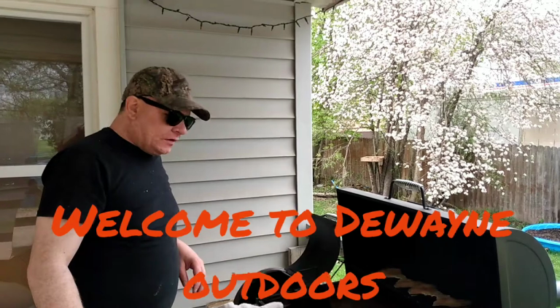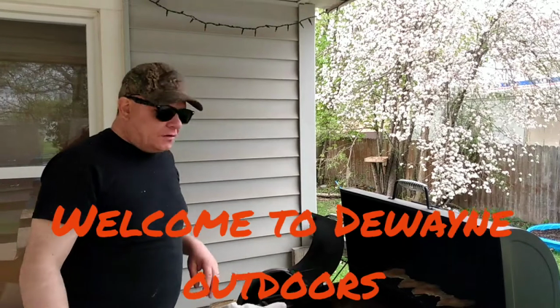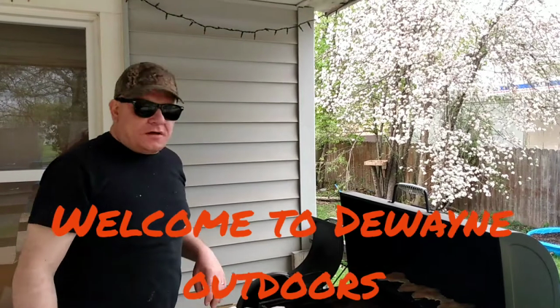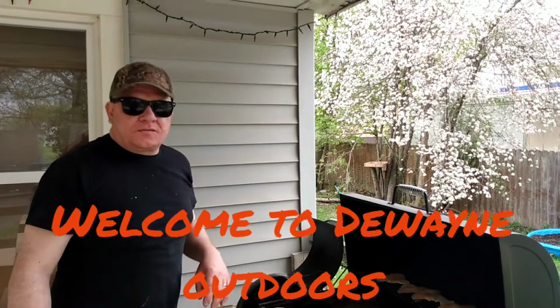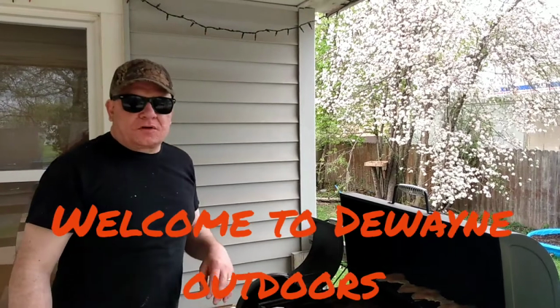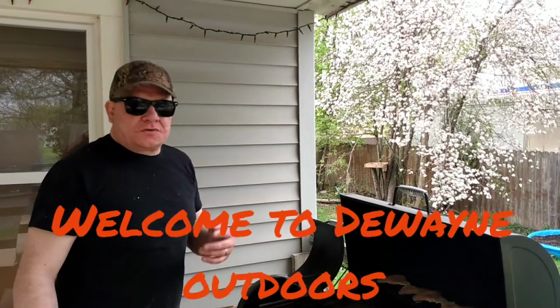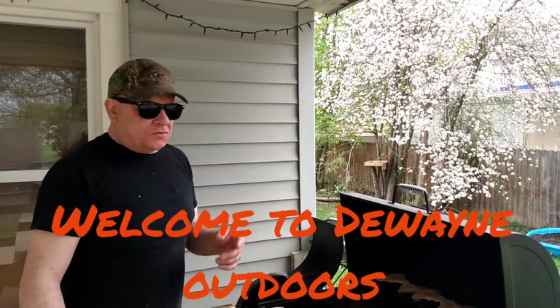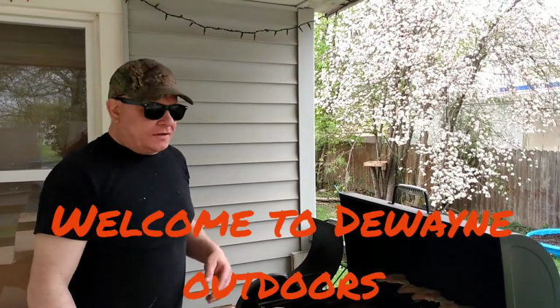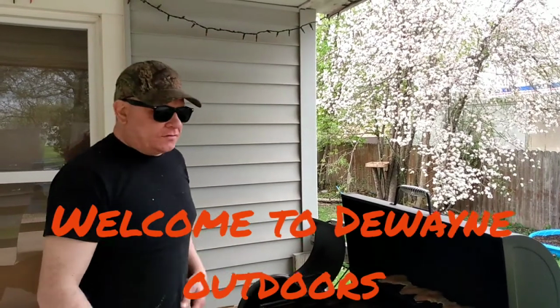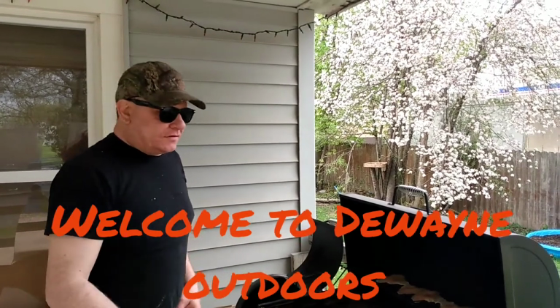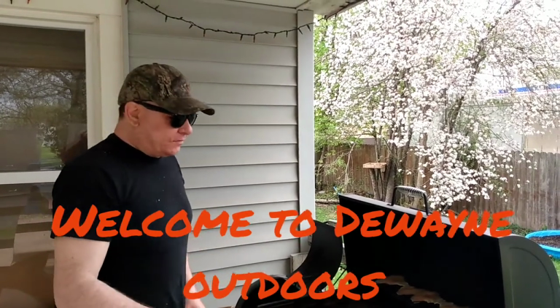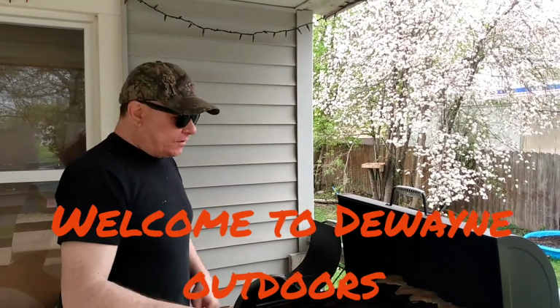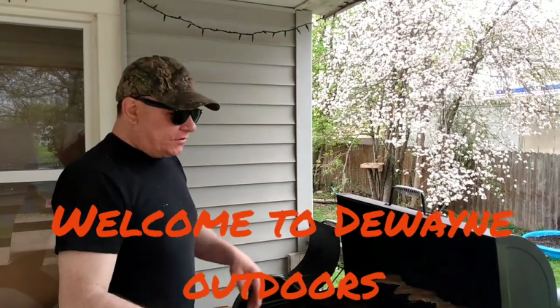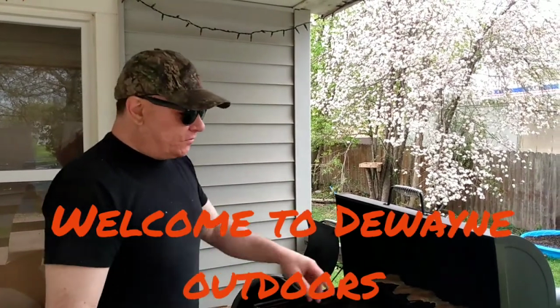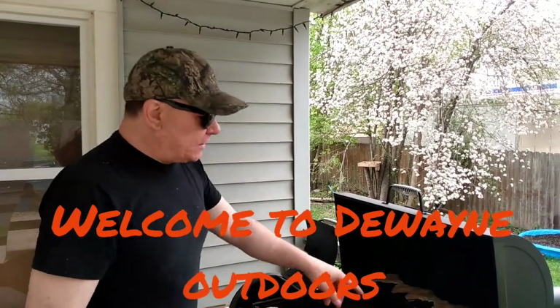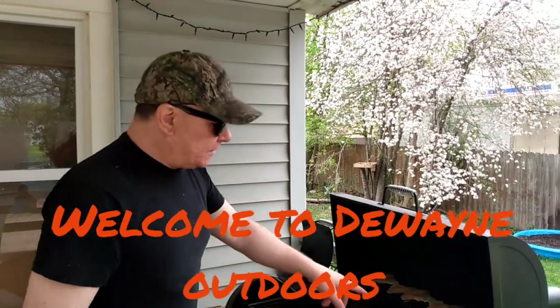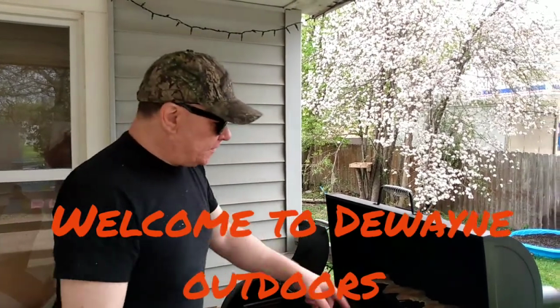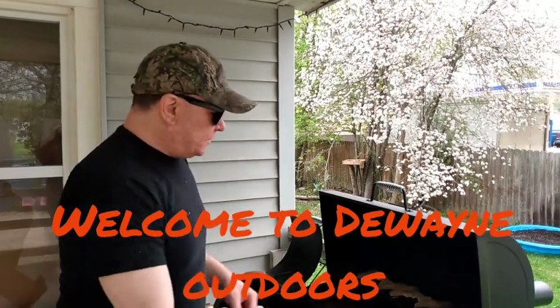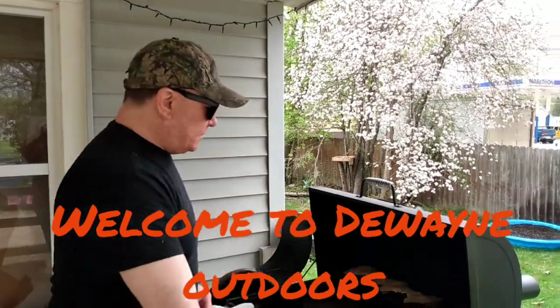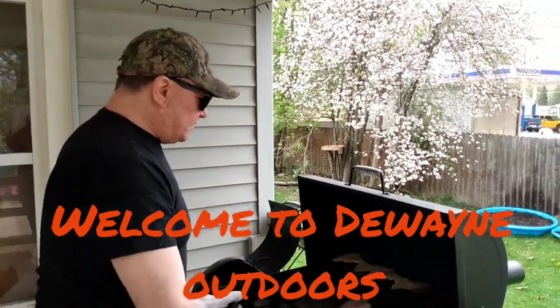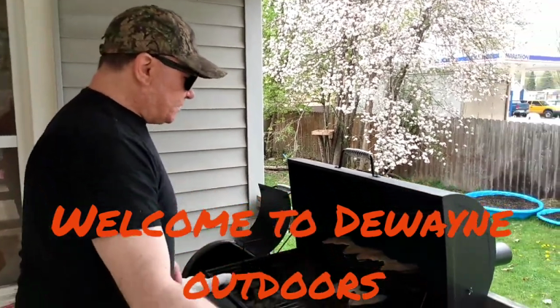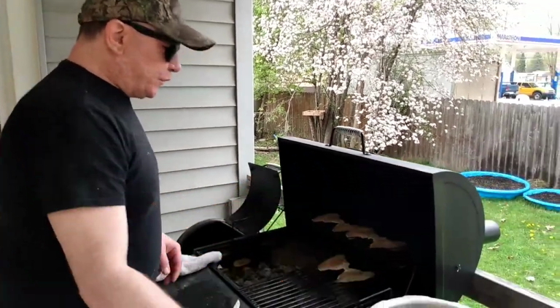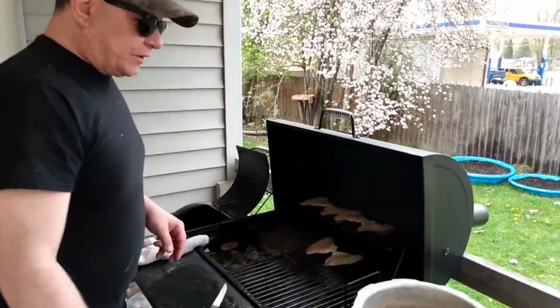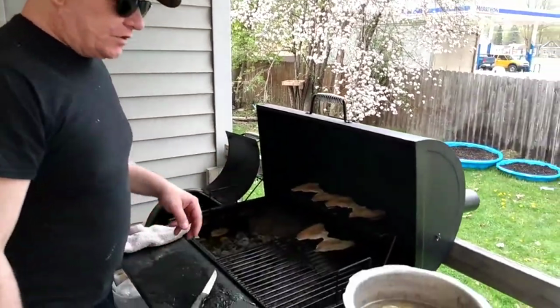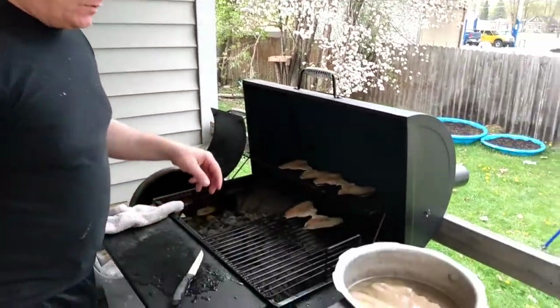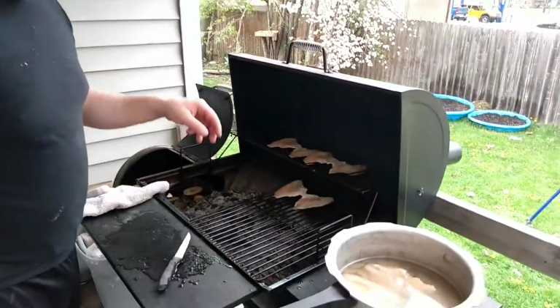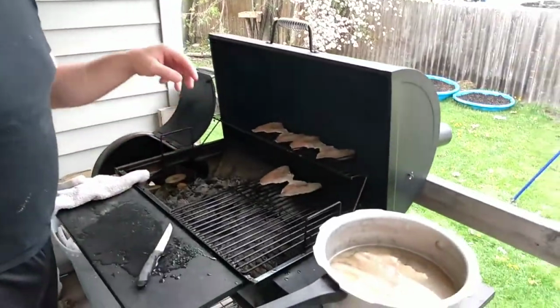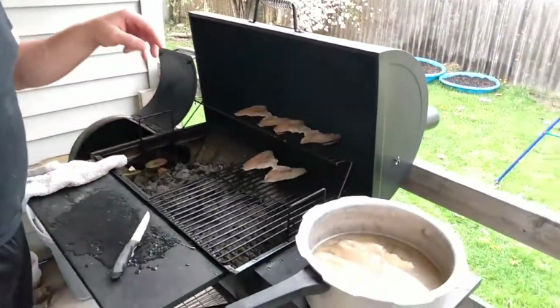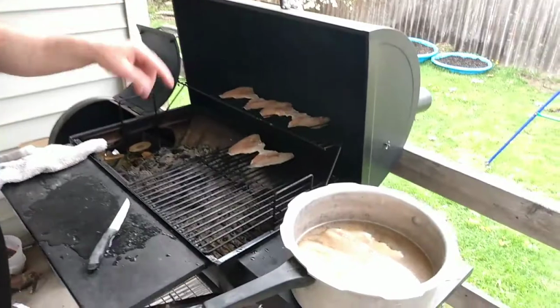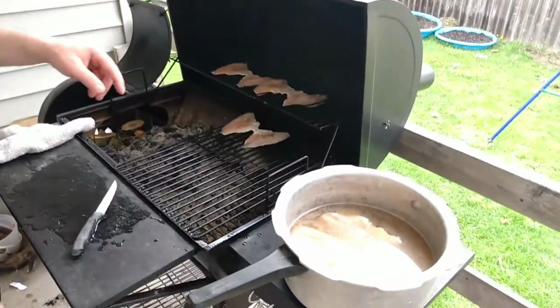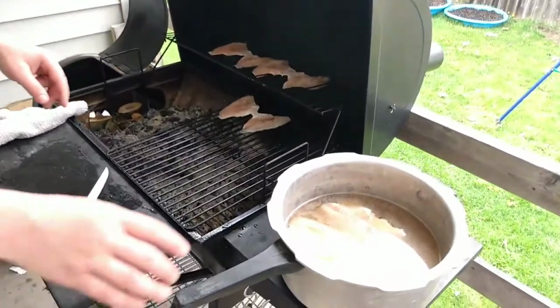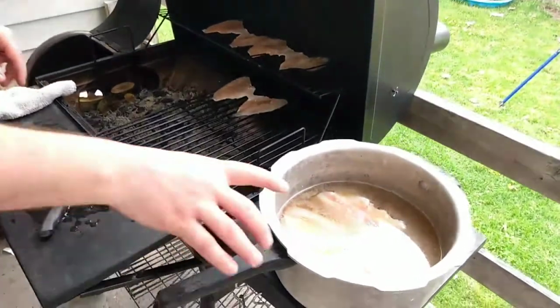All right, welcome to Duane Outdoors. We're gonna do some perch — we're gonna smoke some perch.